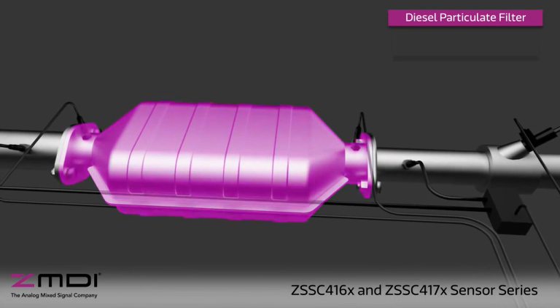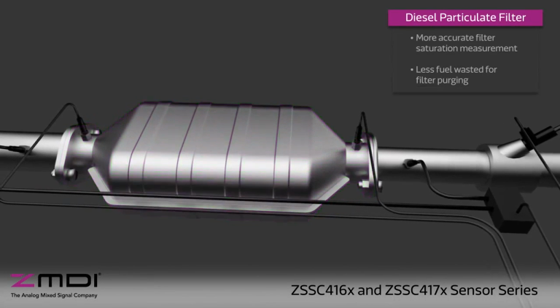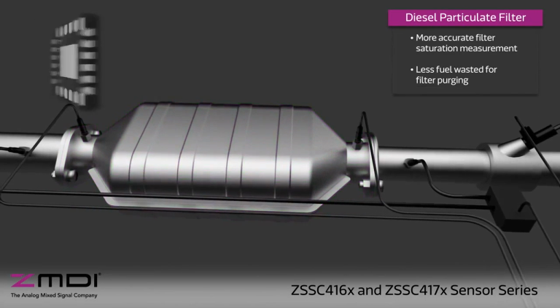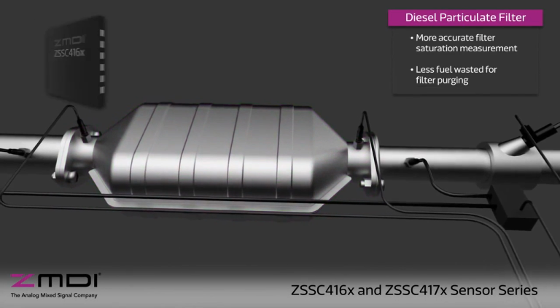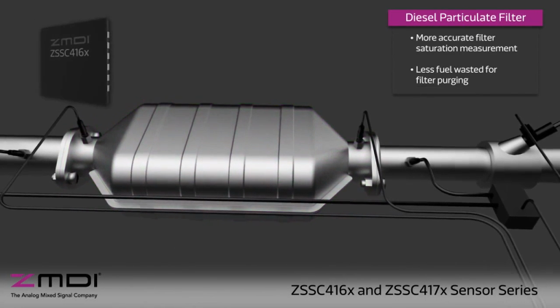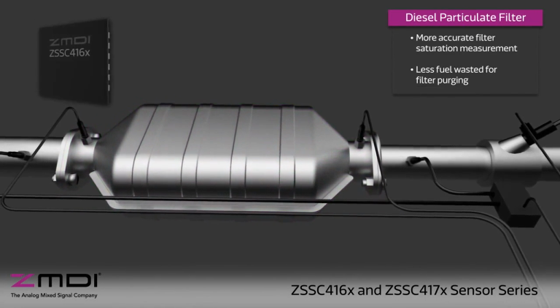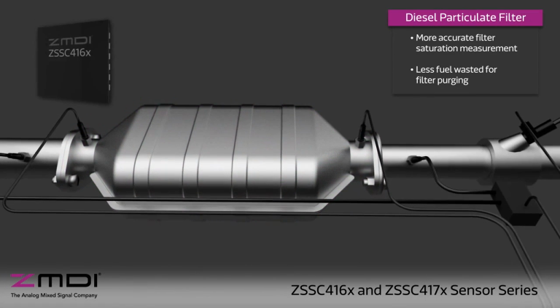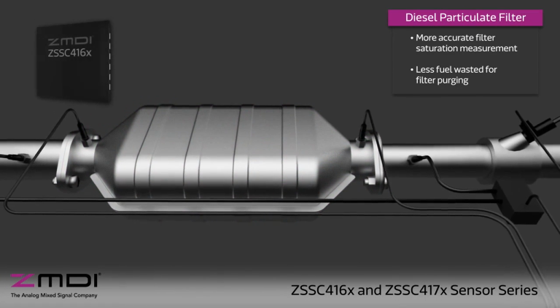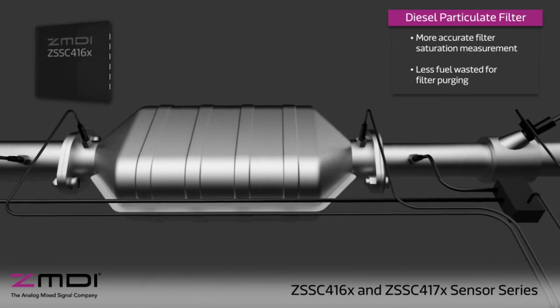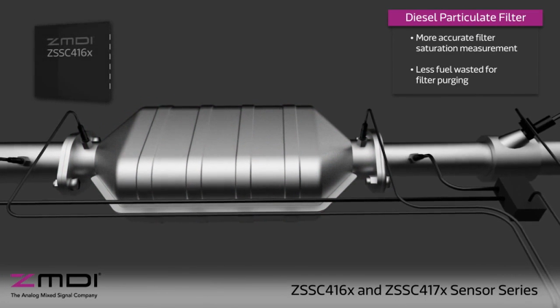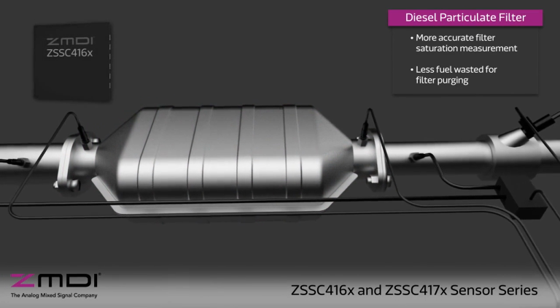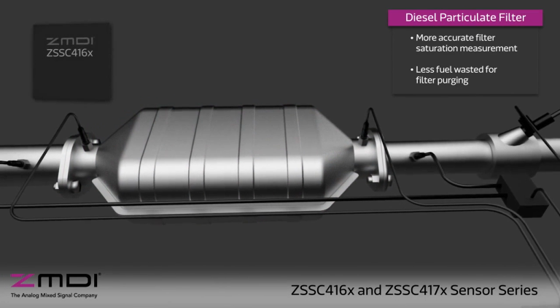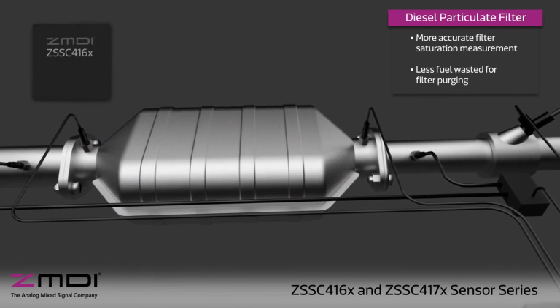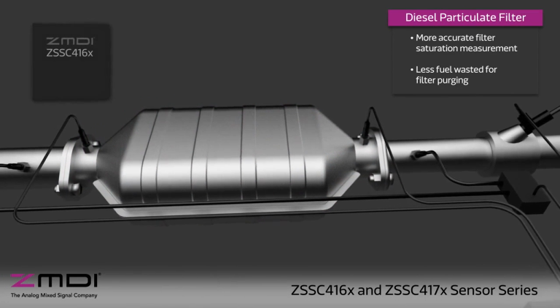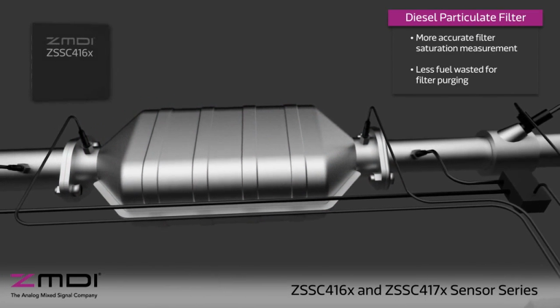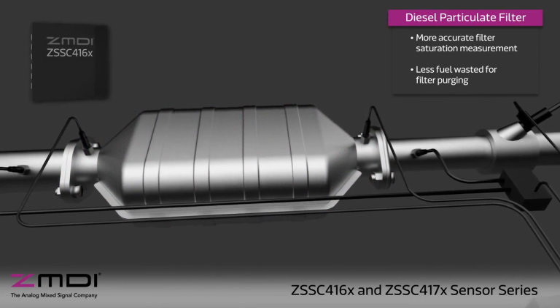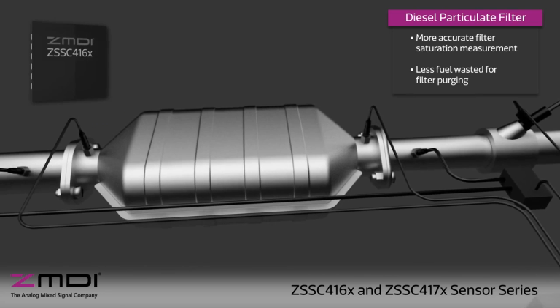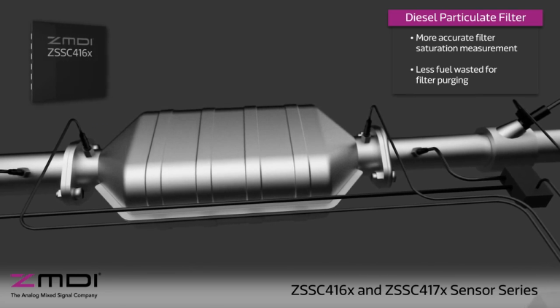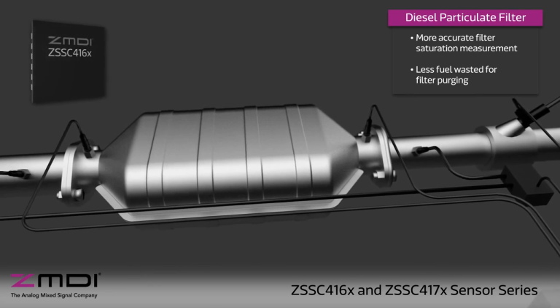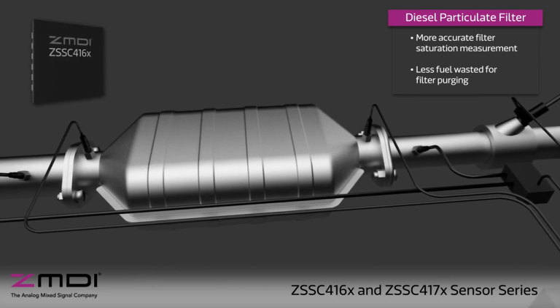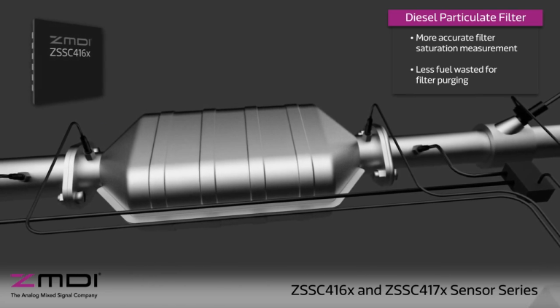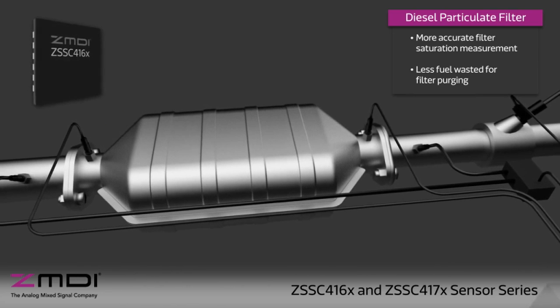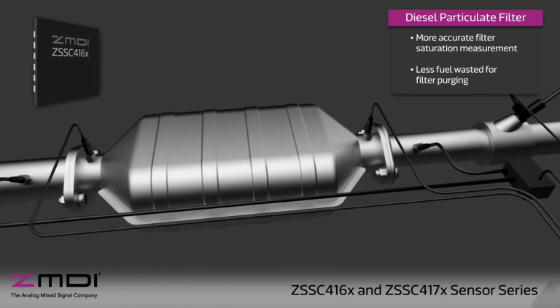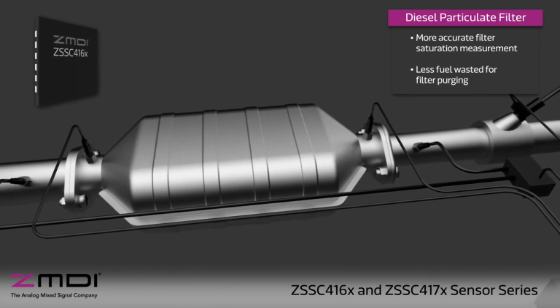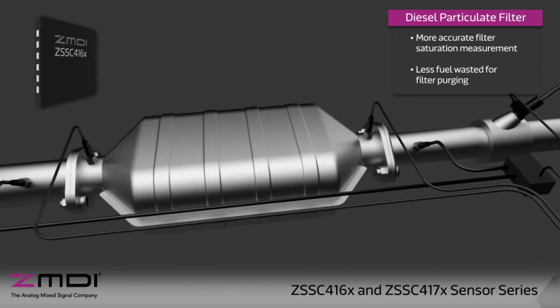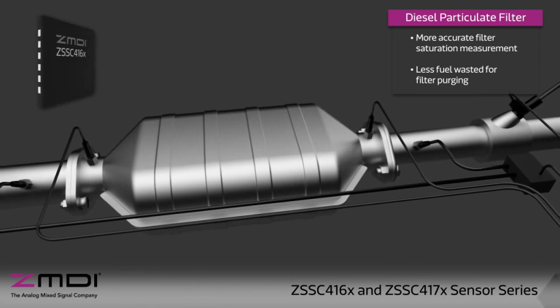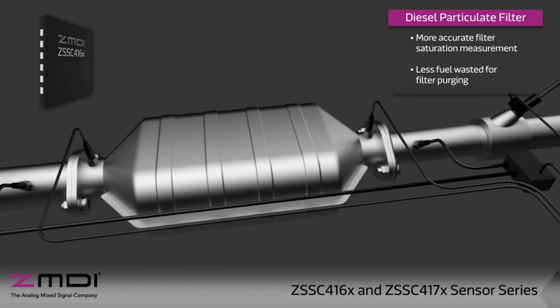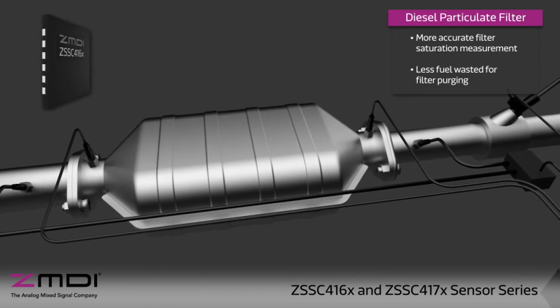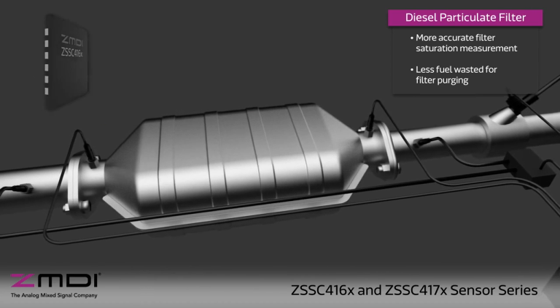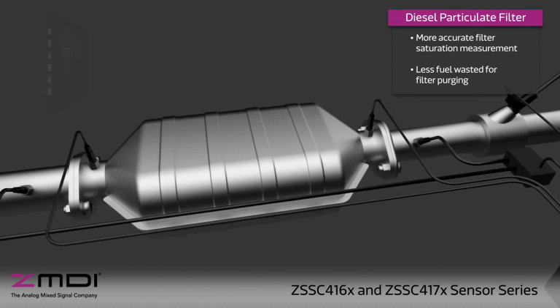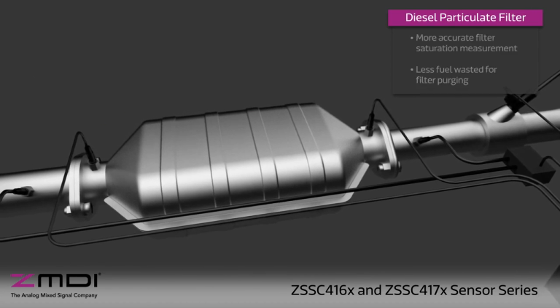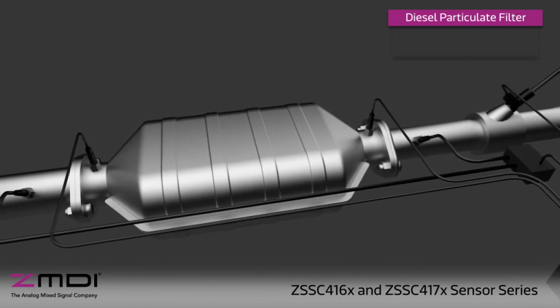At the diesel particulate filter, ZMDI products enable more accurate measurements of filter saturation, resulting in less fuel waste for filter purging.